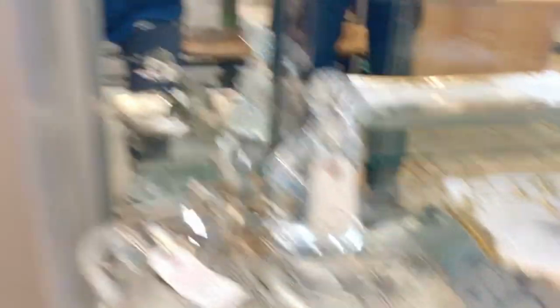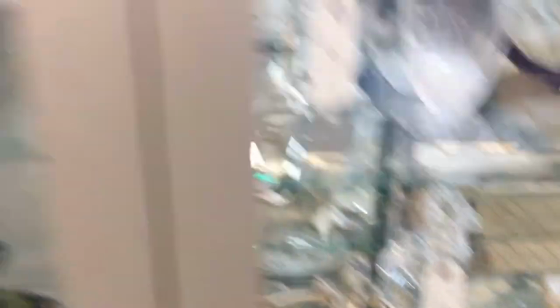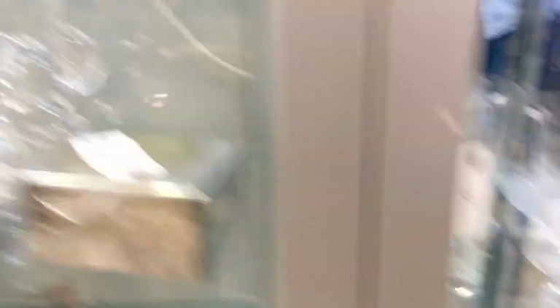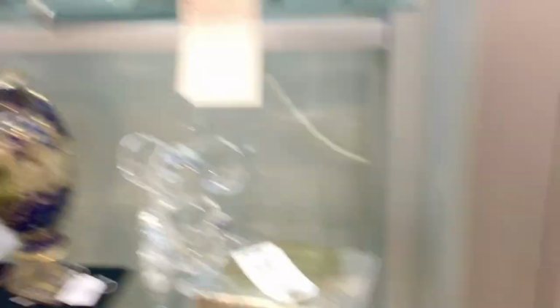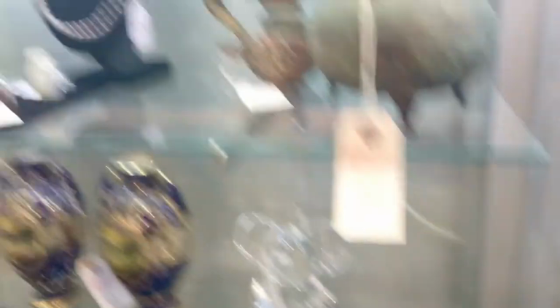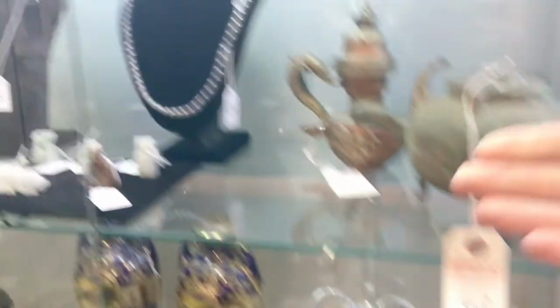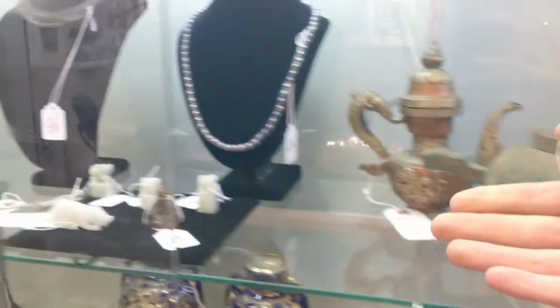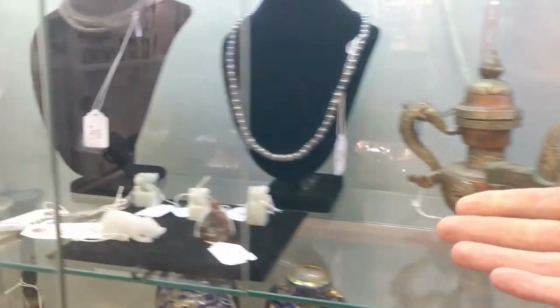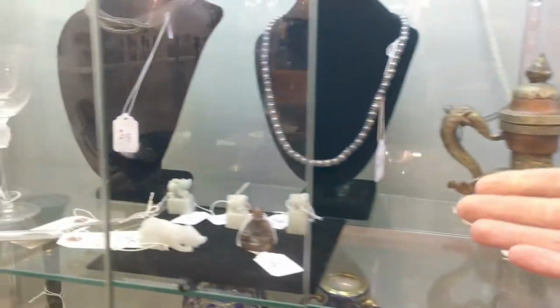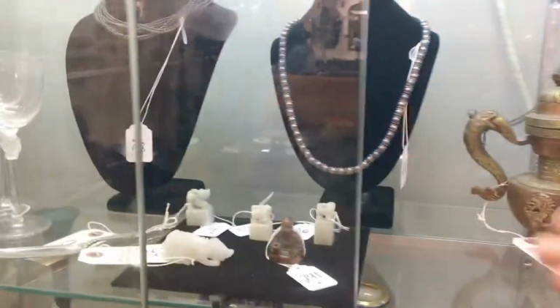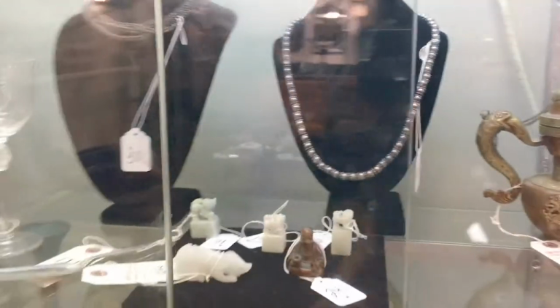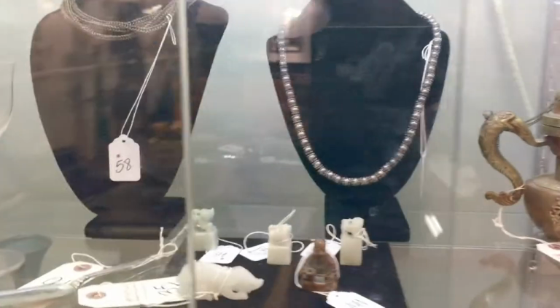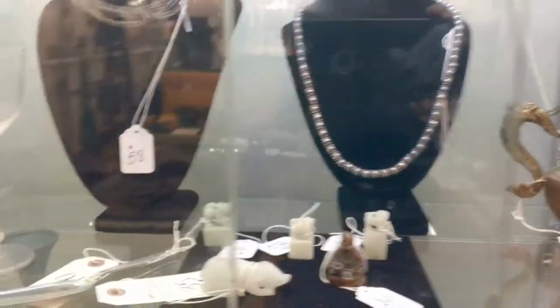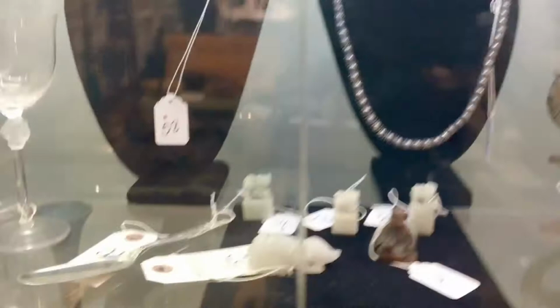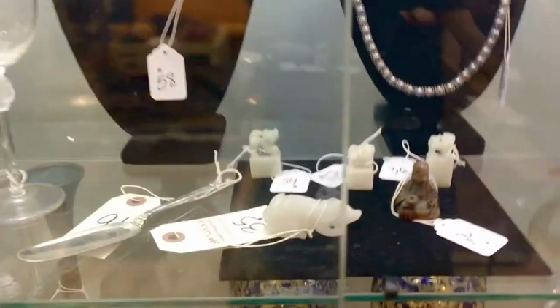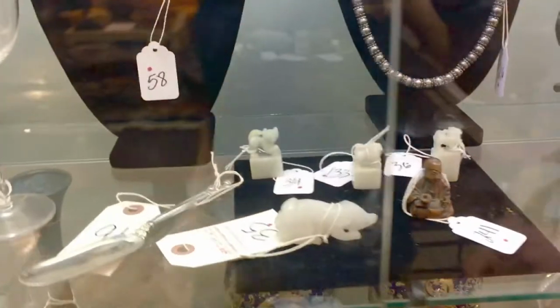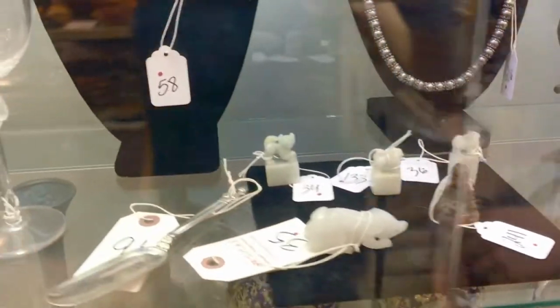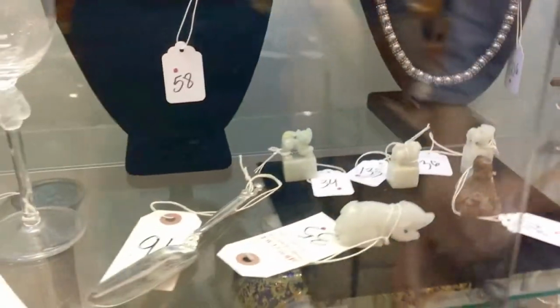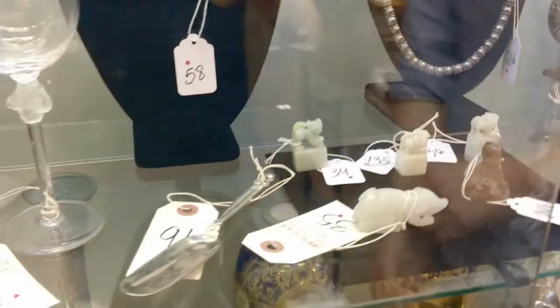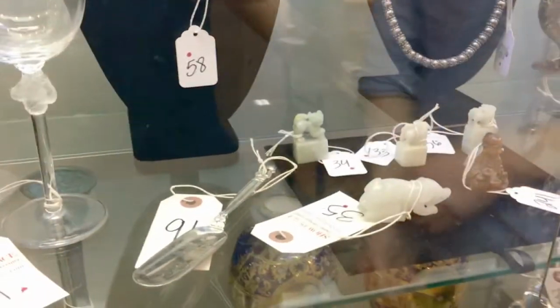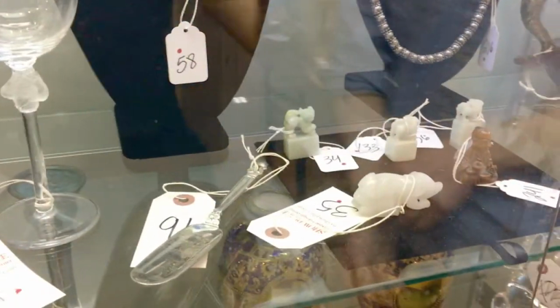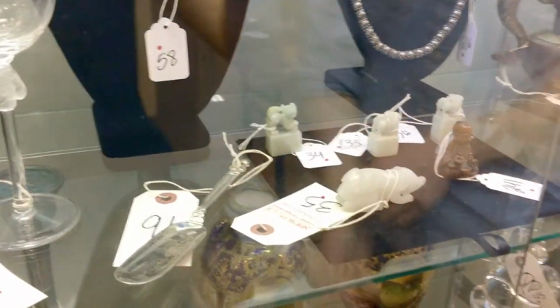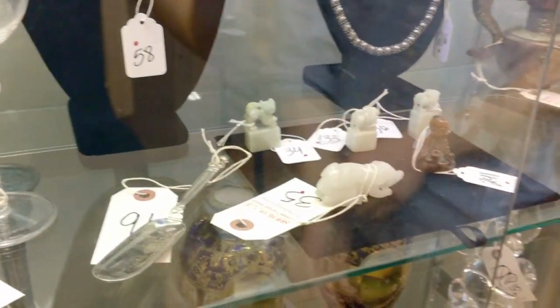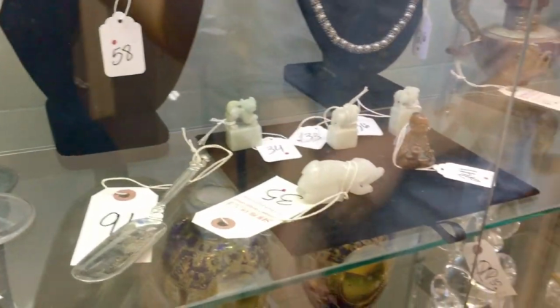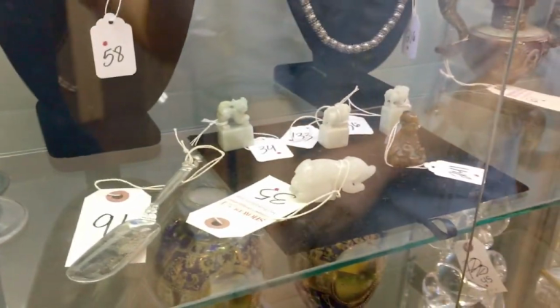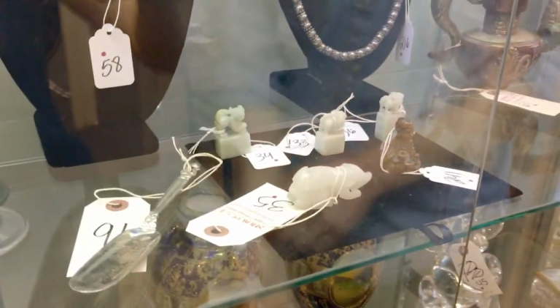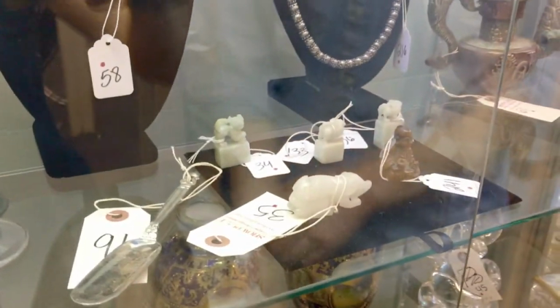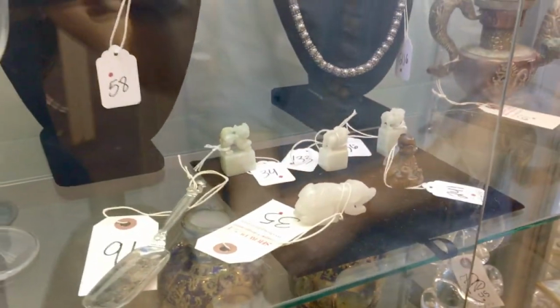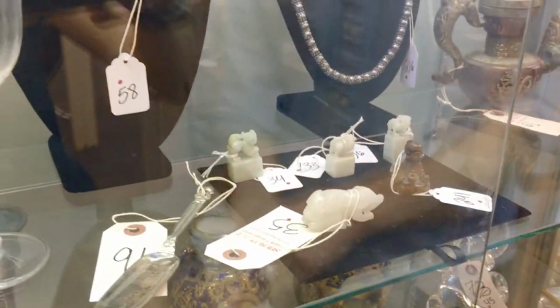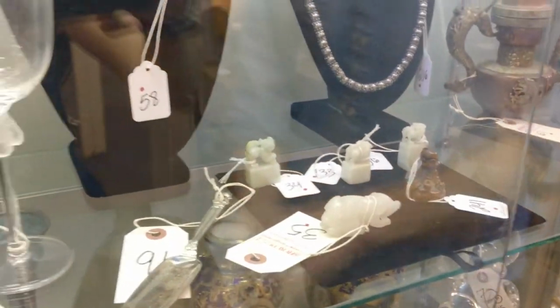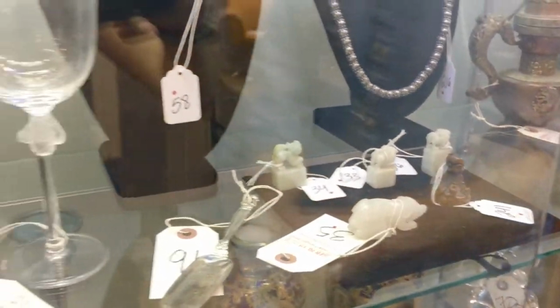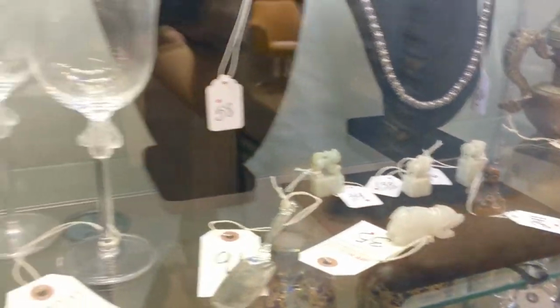As we pass through this case, we also see some of our fine Chinese jades and a beautiful Japanese Netsuke as well.